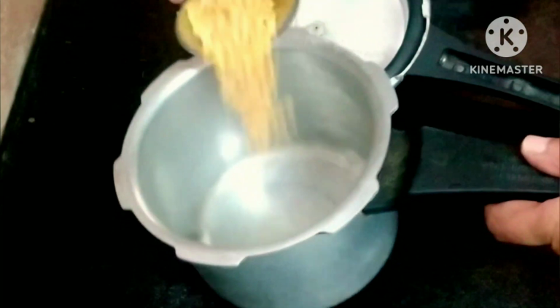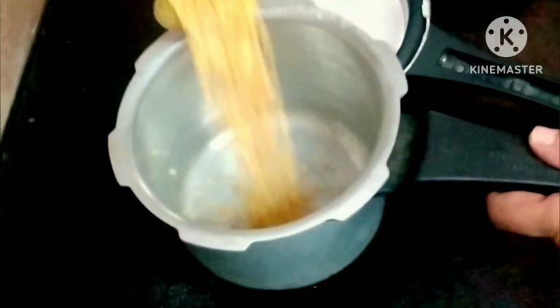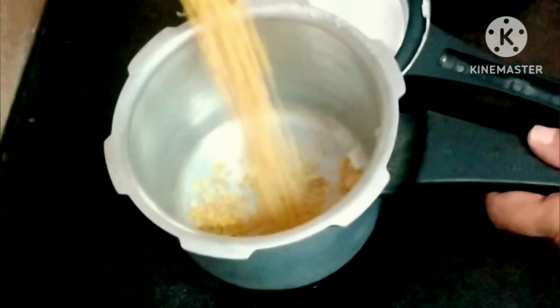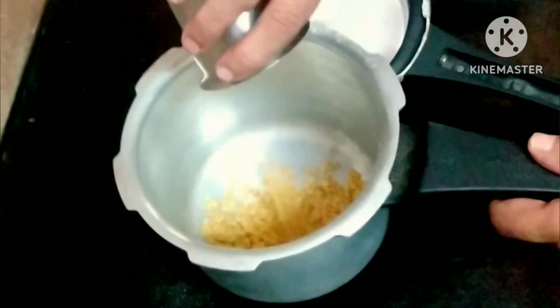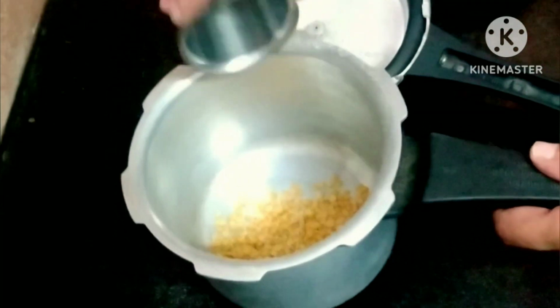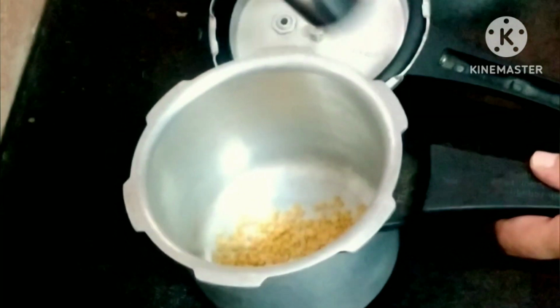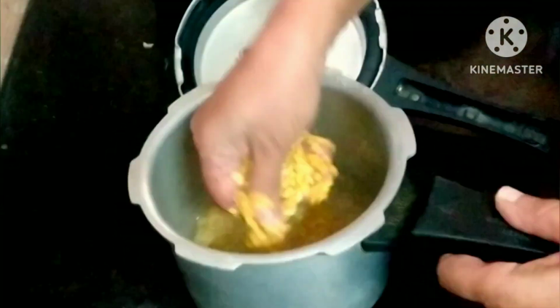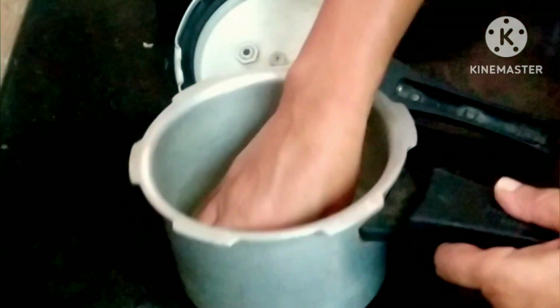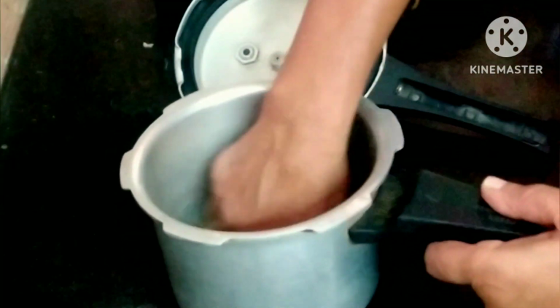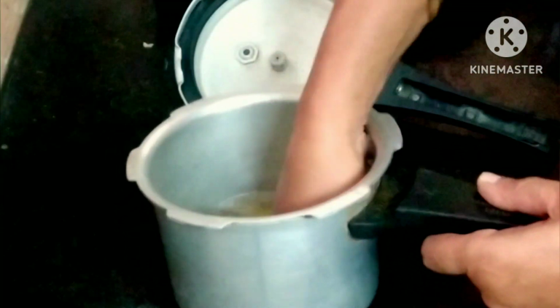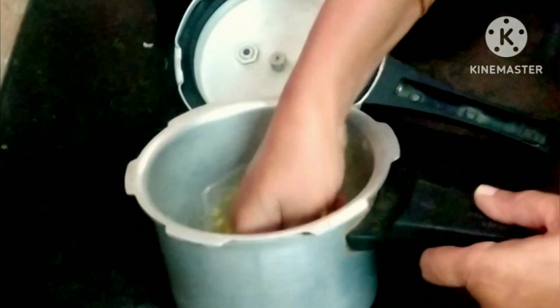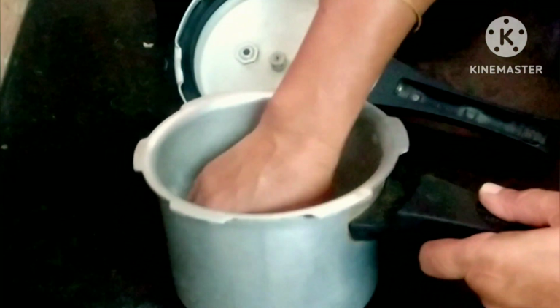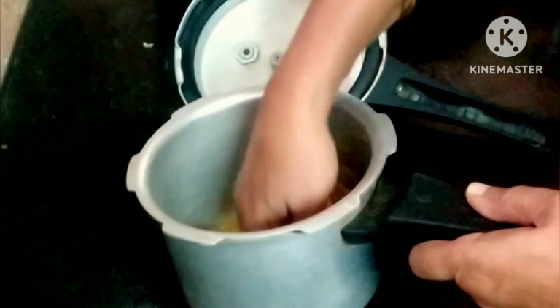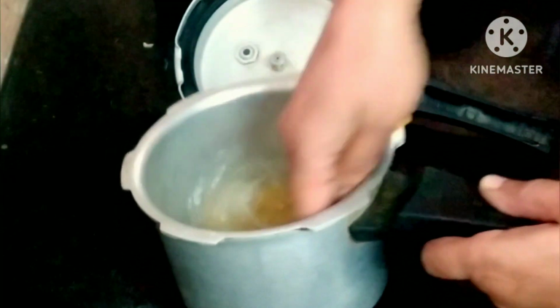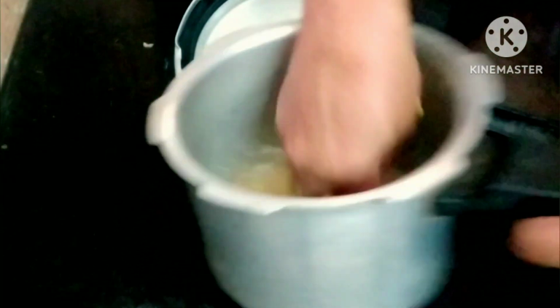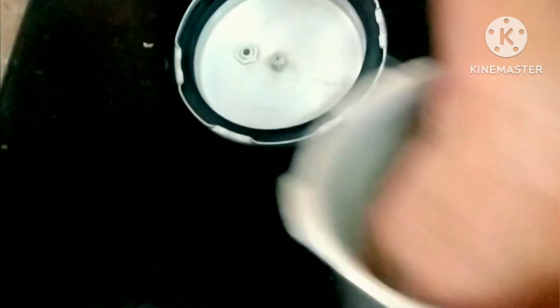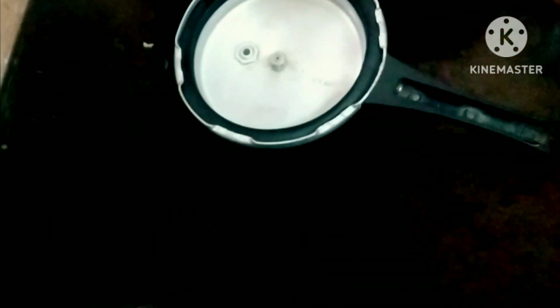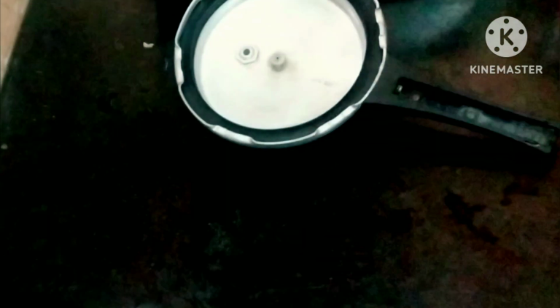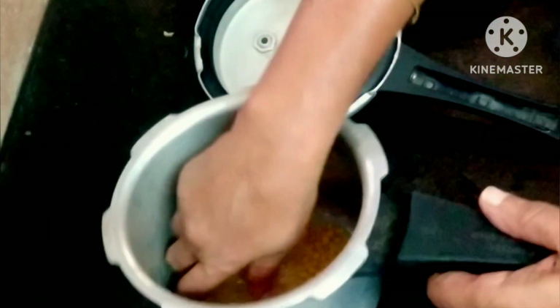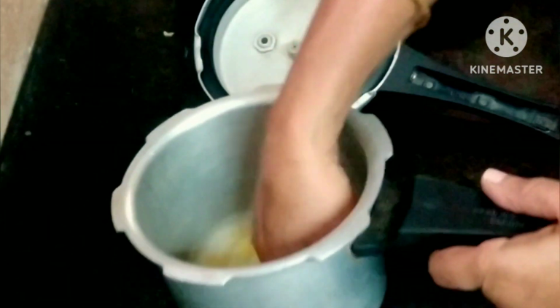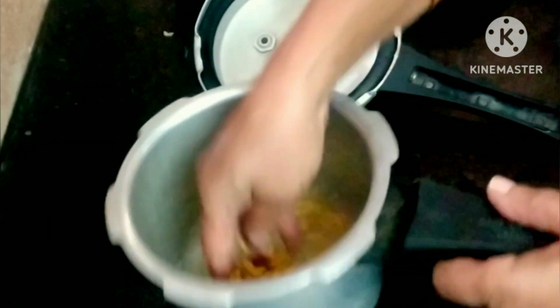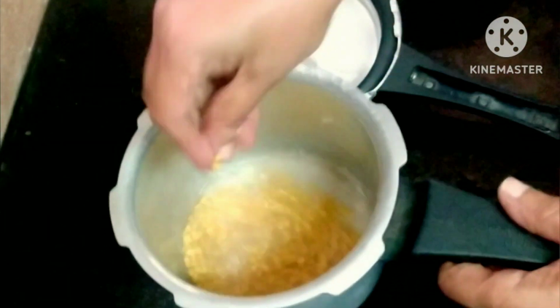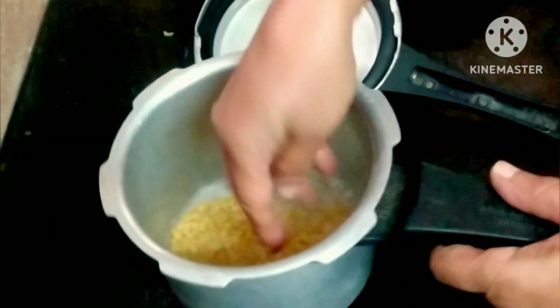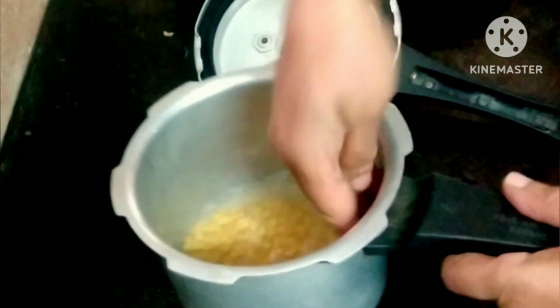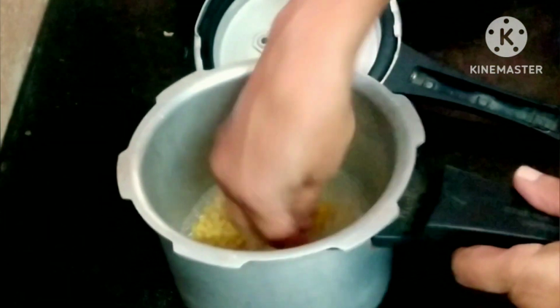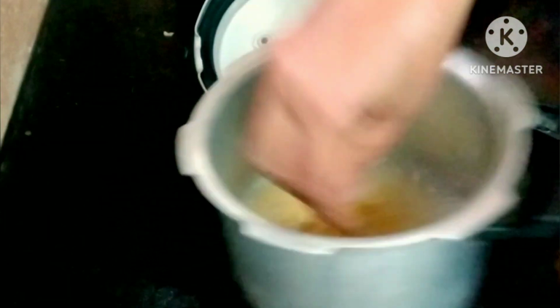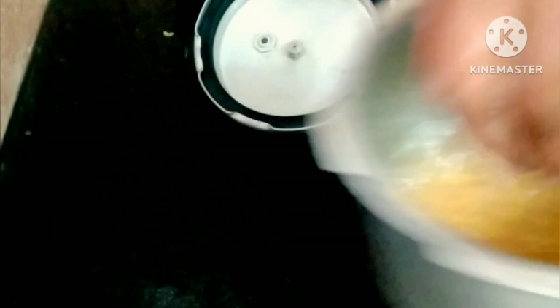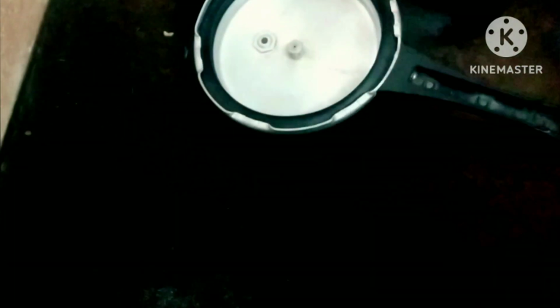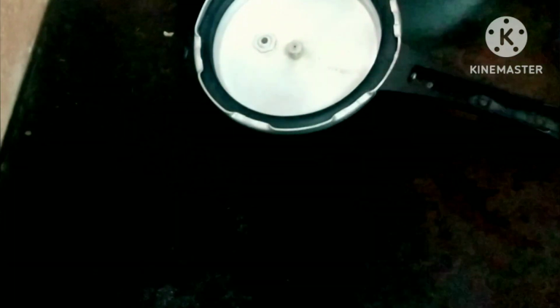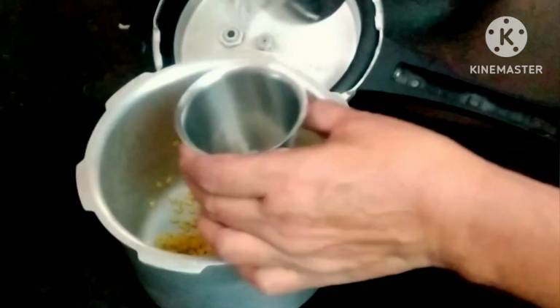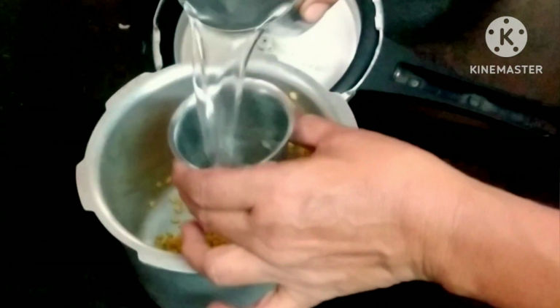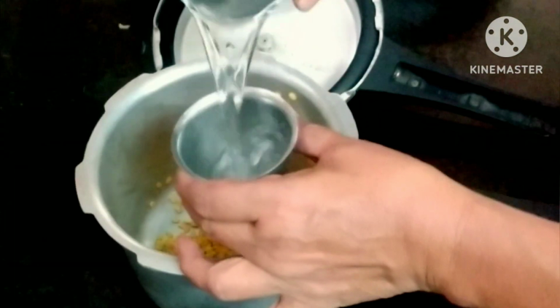First of all, it's a special sambar. If you do not want to add a cup of tea, then you can add a cup of tea.